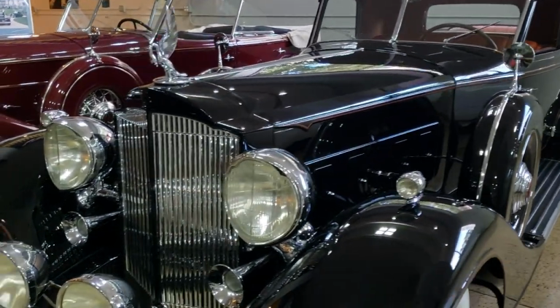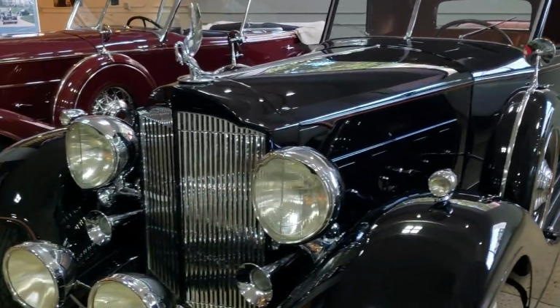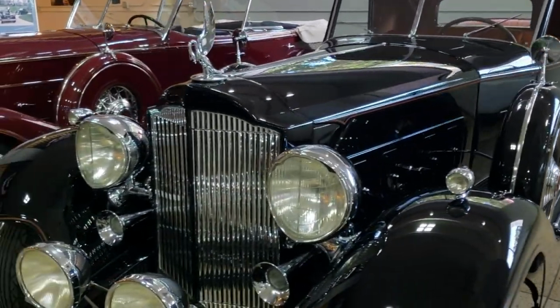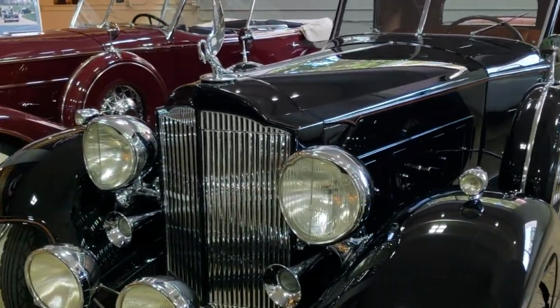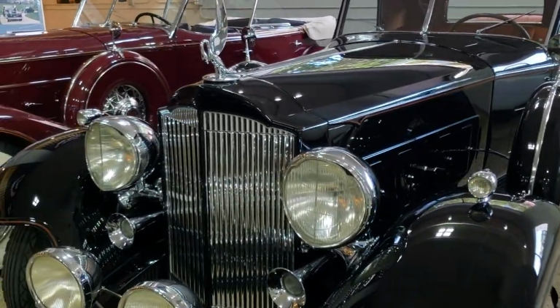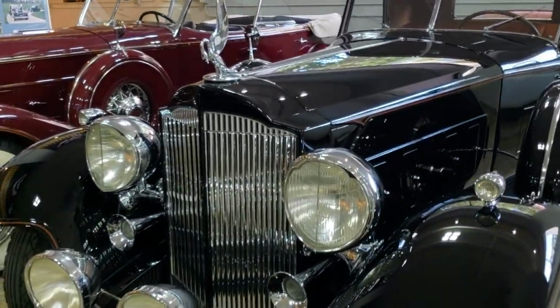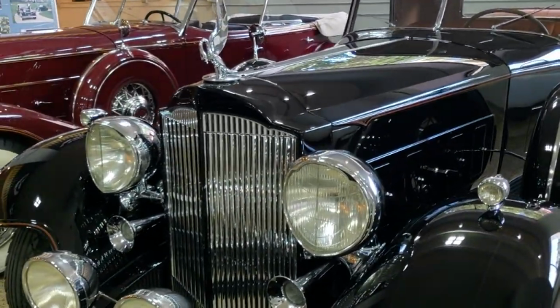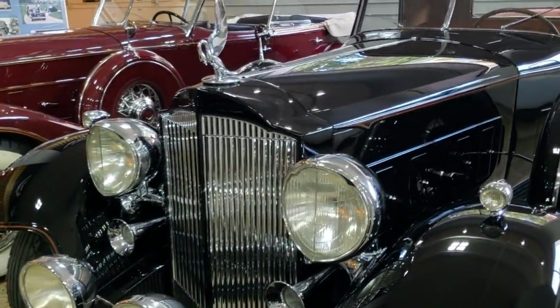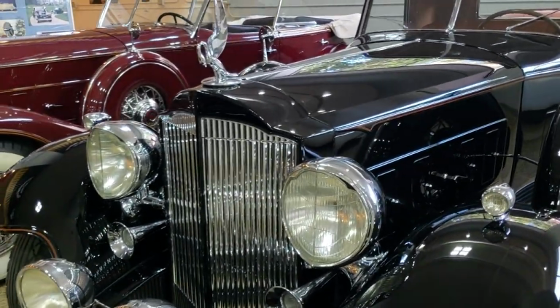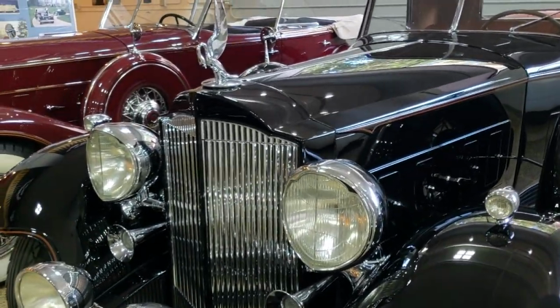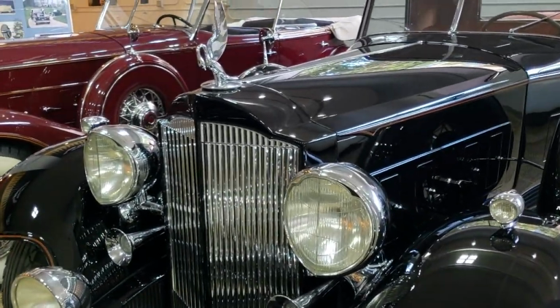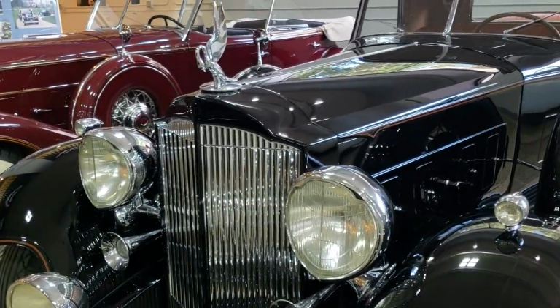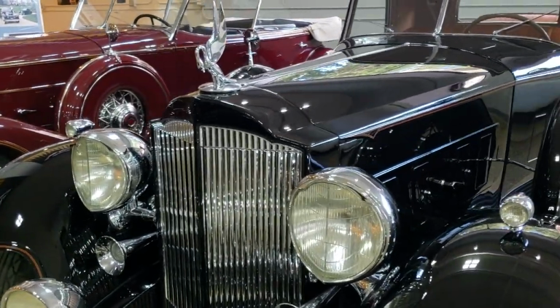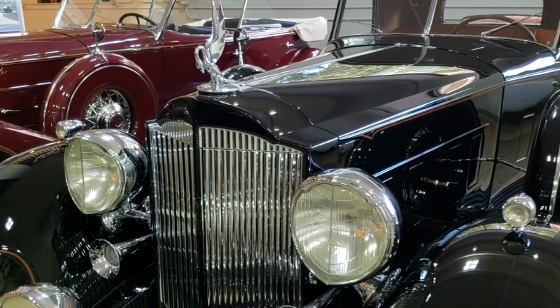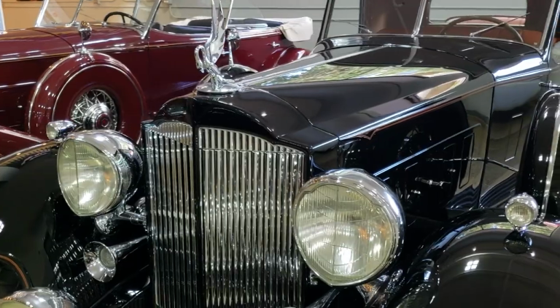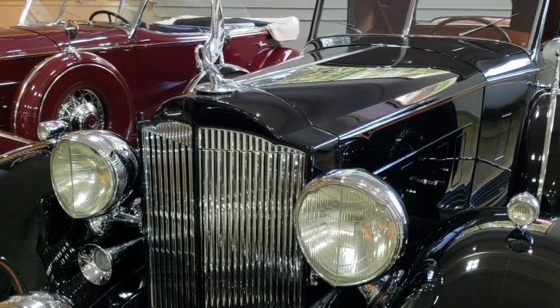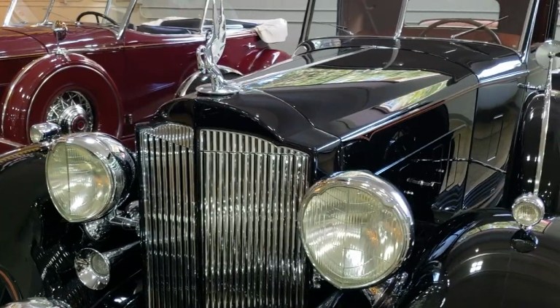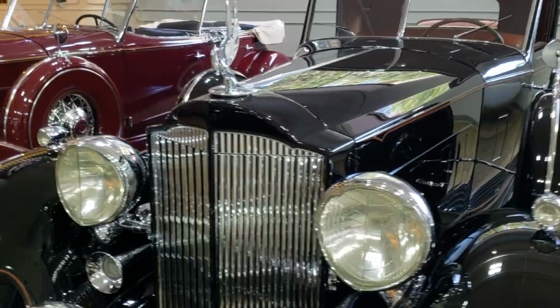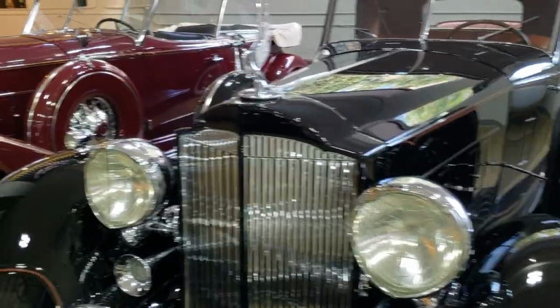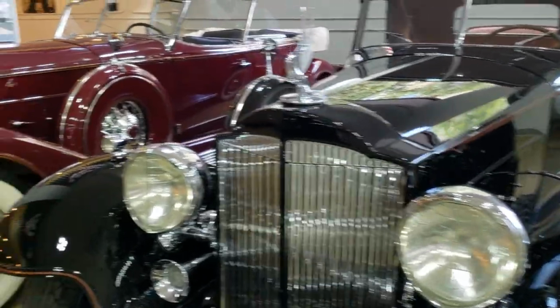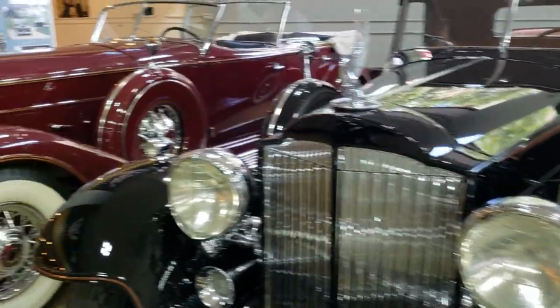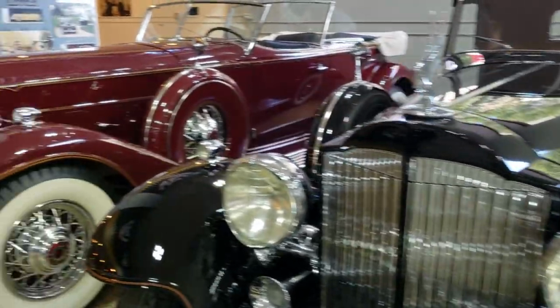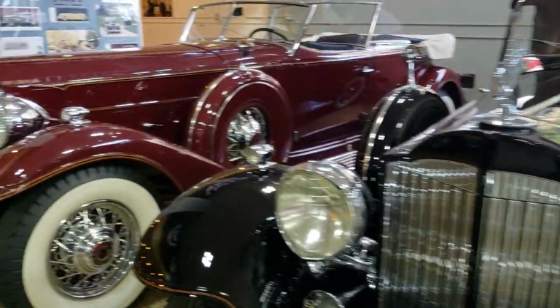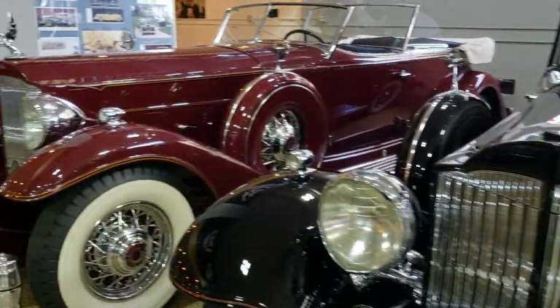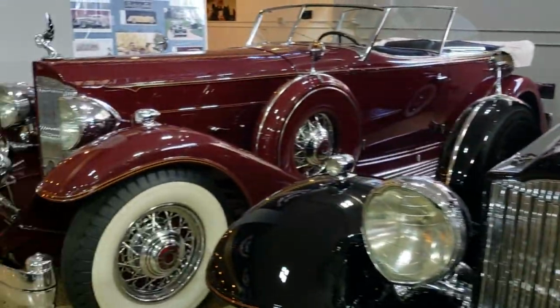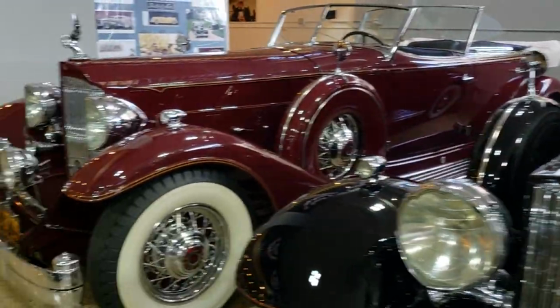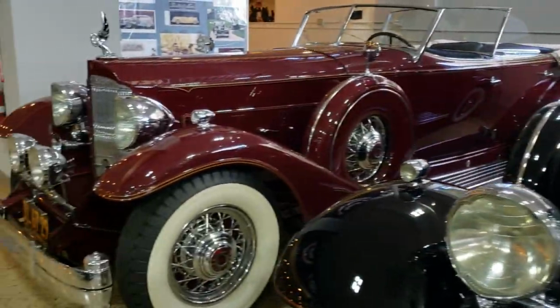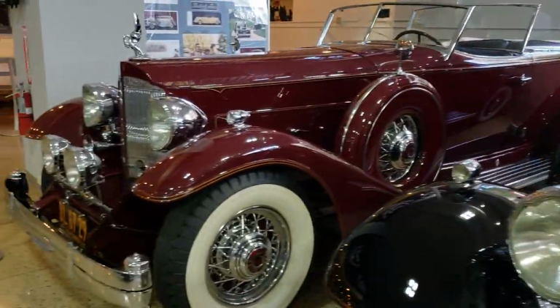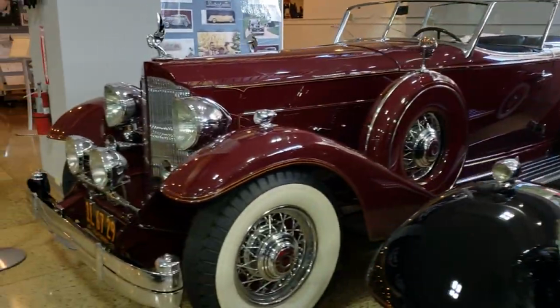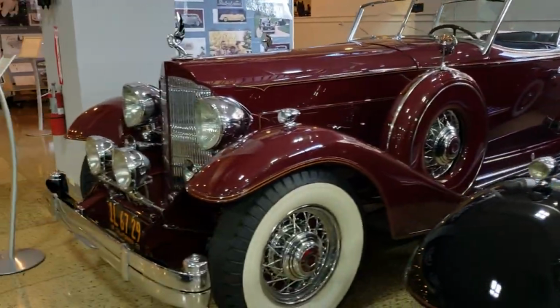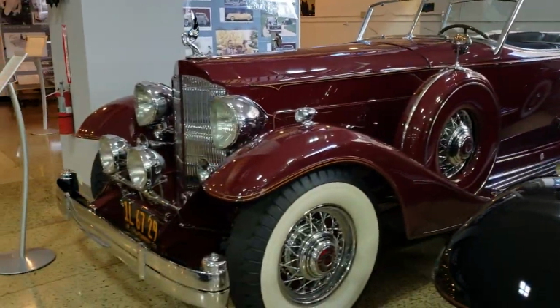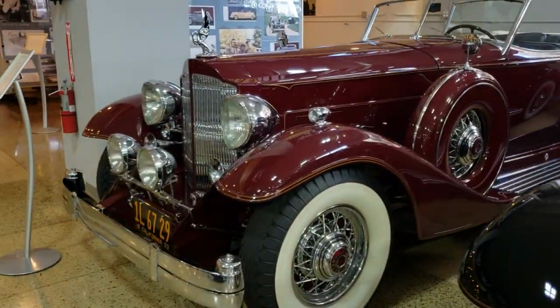Moving on — another beauty: Packard 106, 12 coupe. Another Packard.